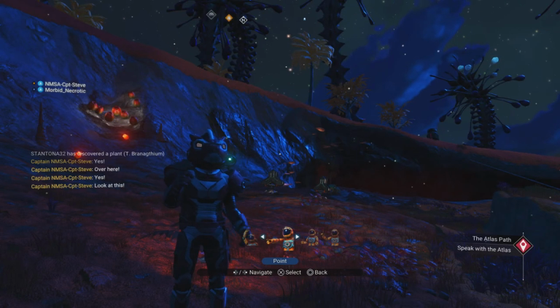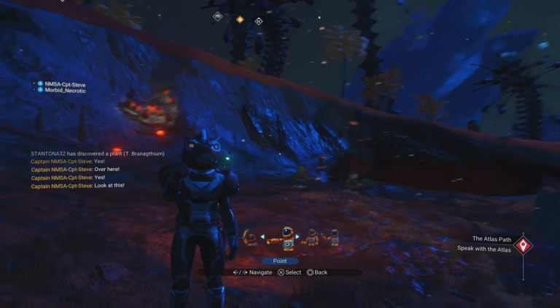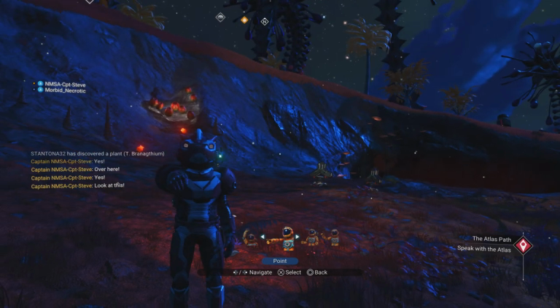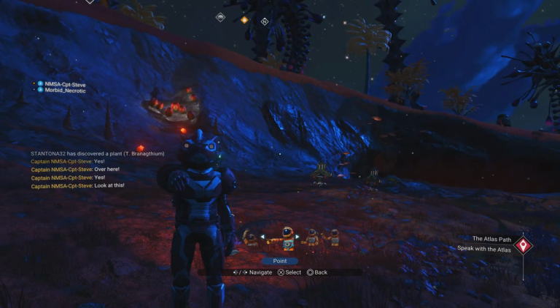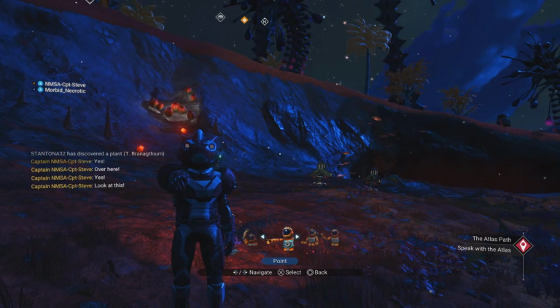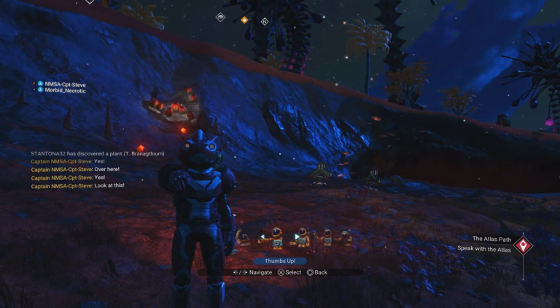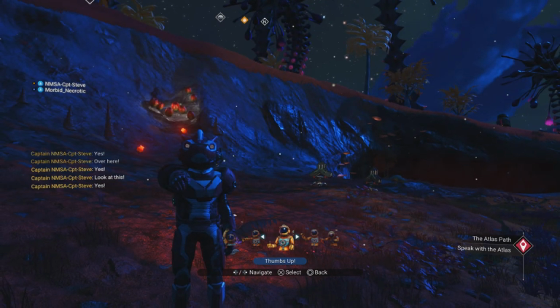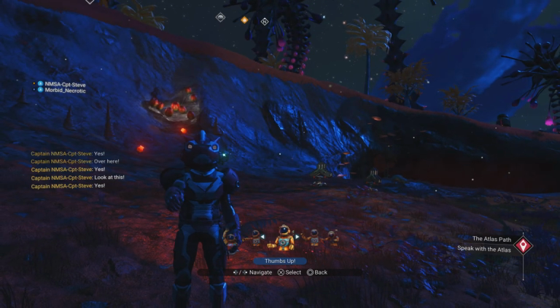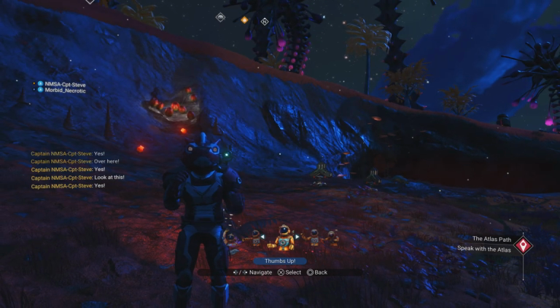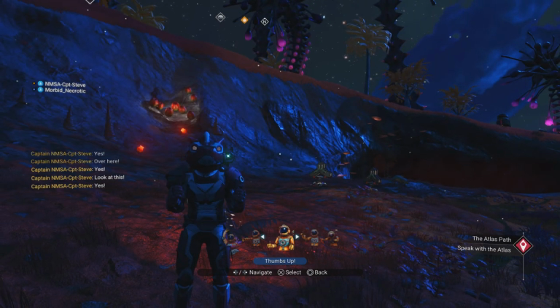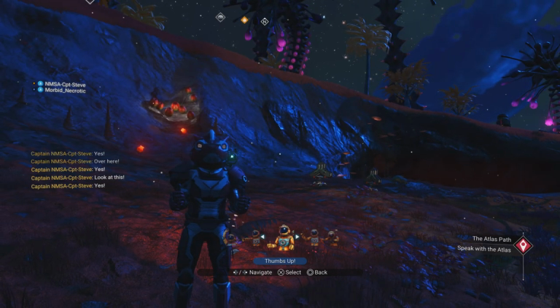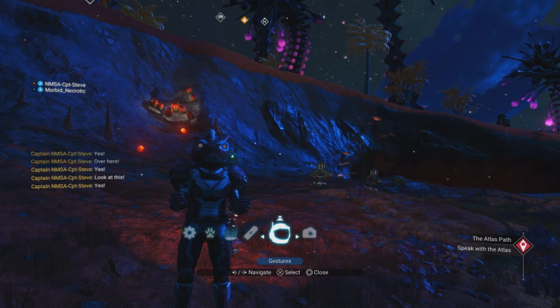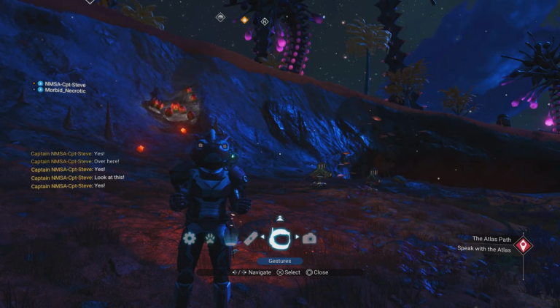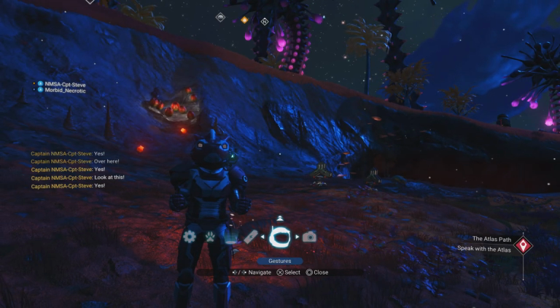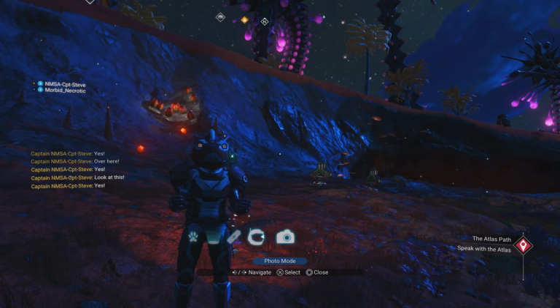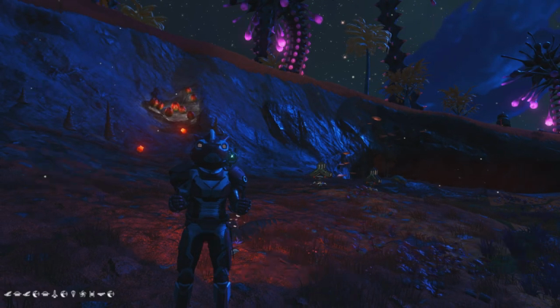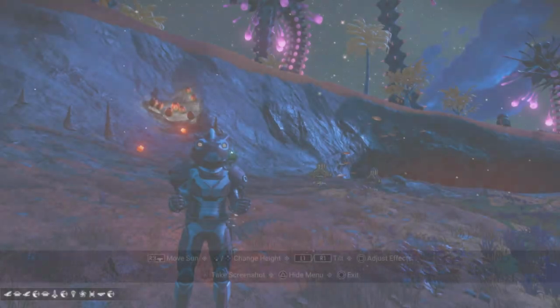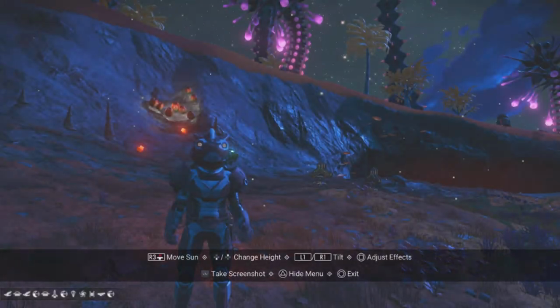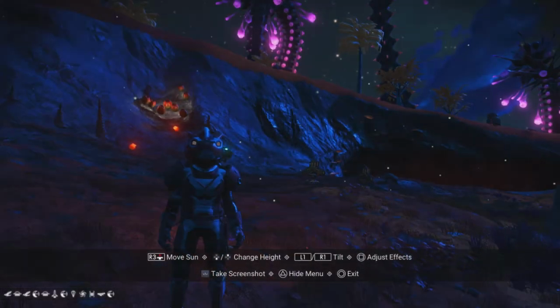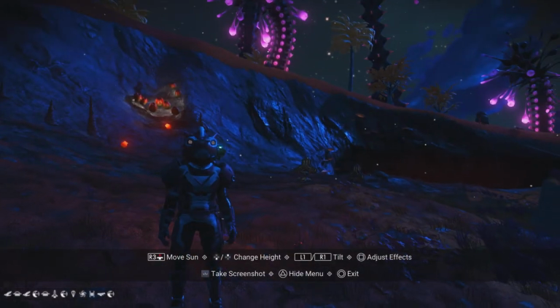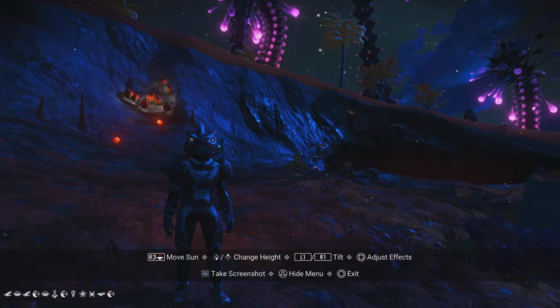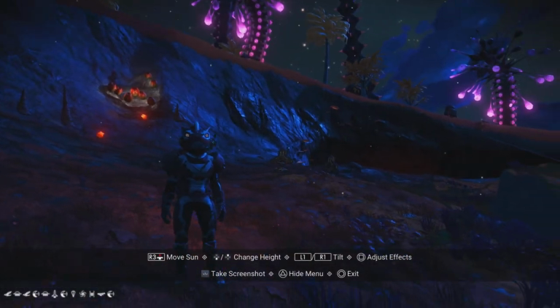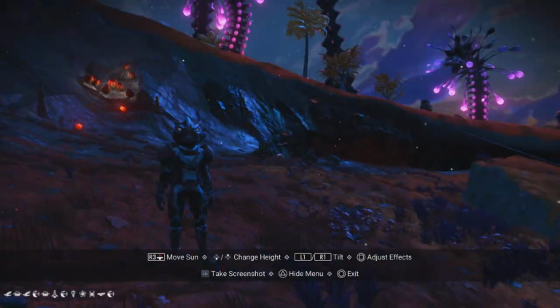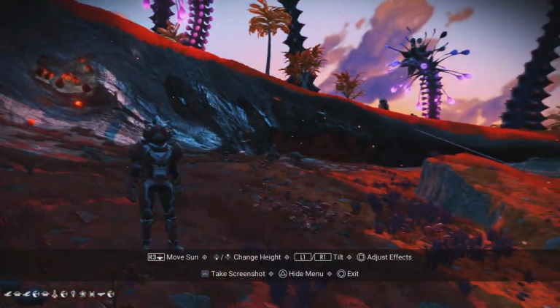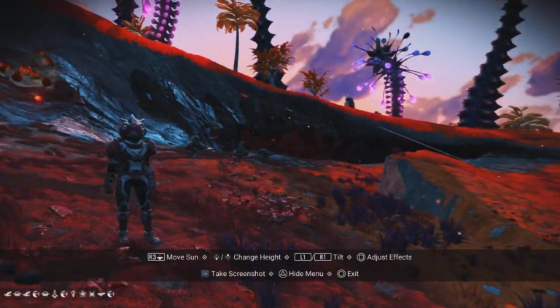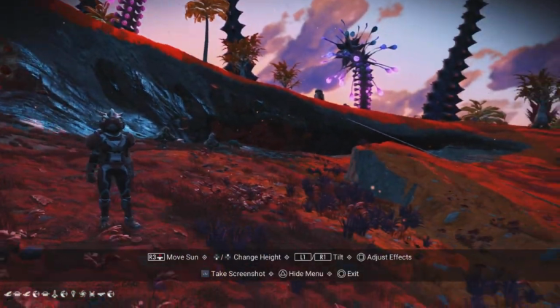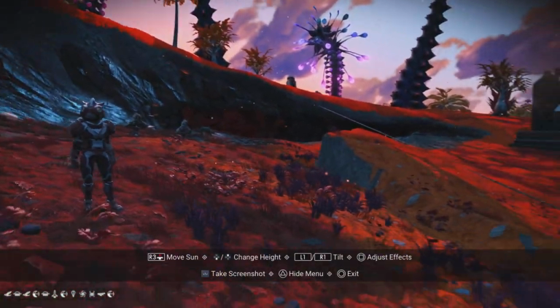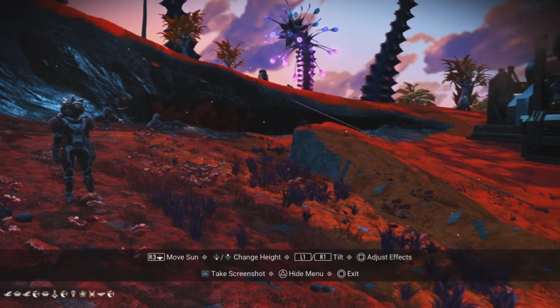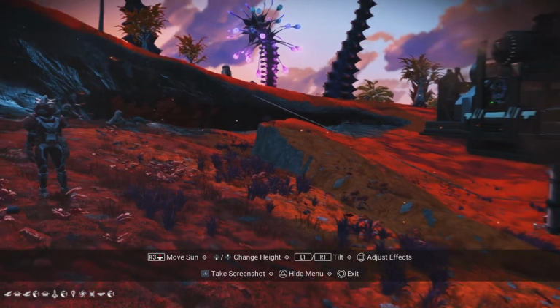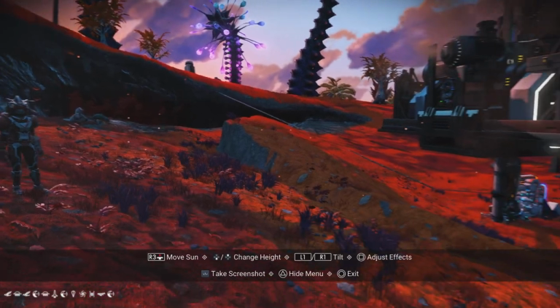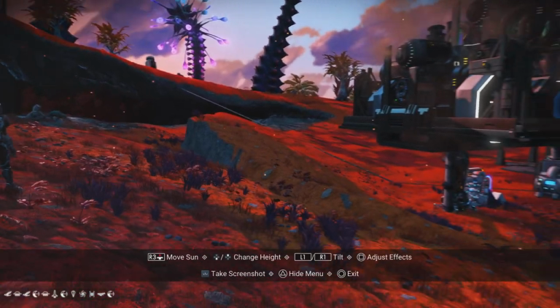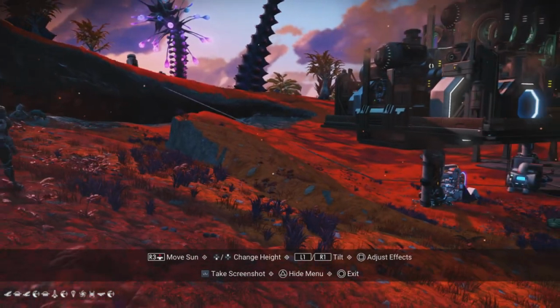Well hello there chums, I've been building in the Galaxy 256 inside of my hub. Take a look-see.